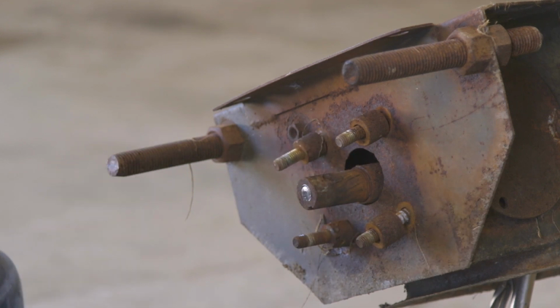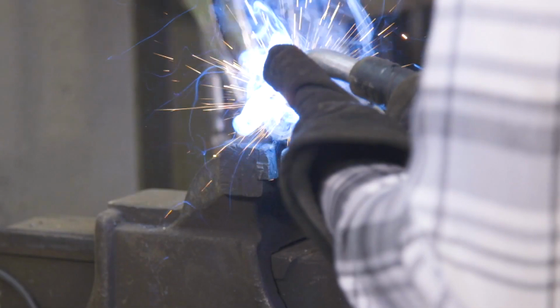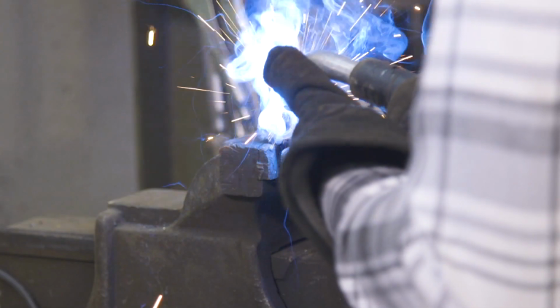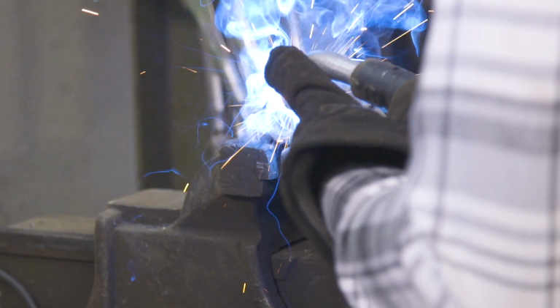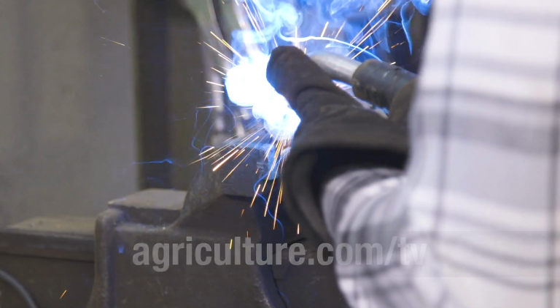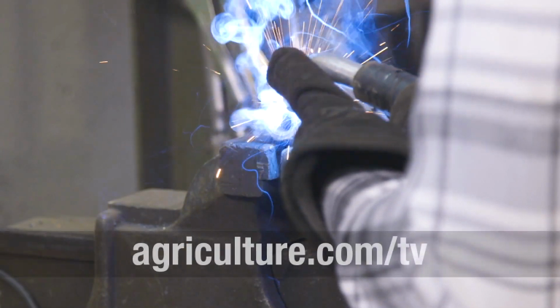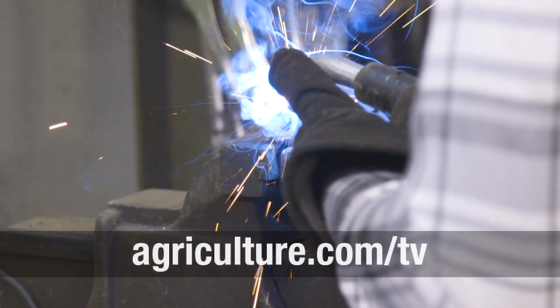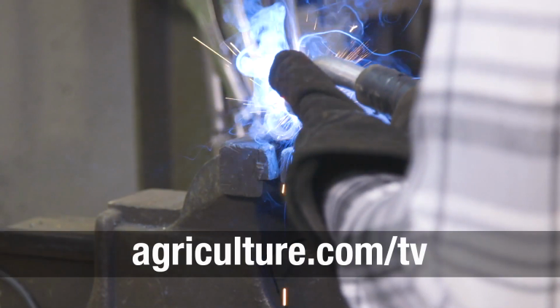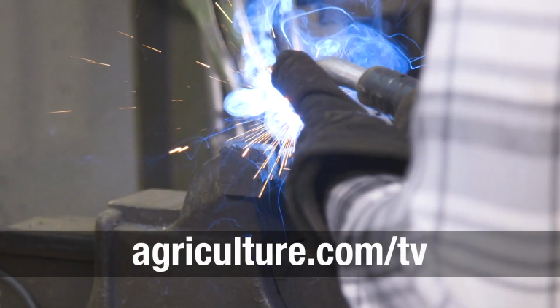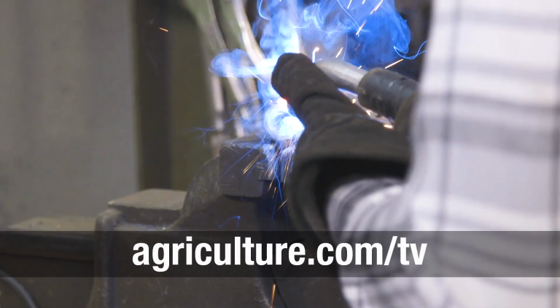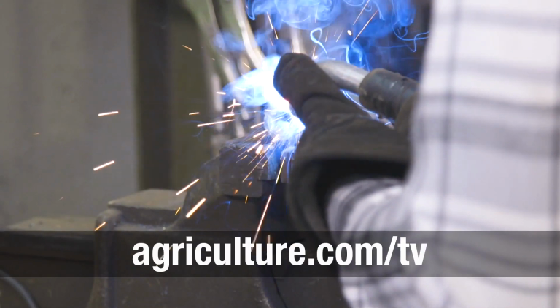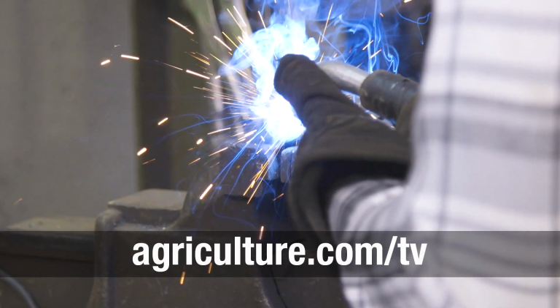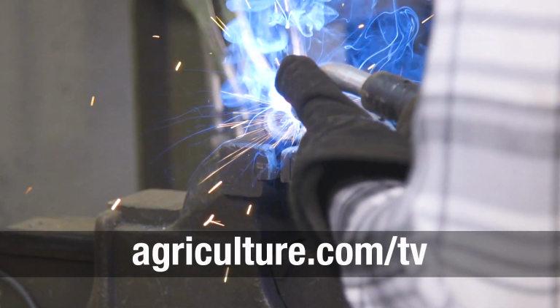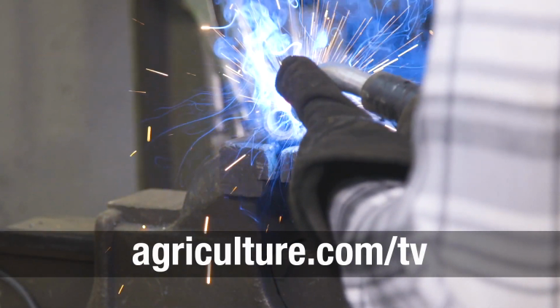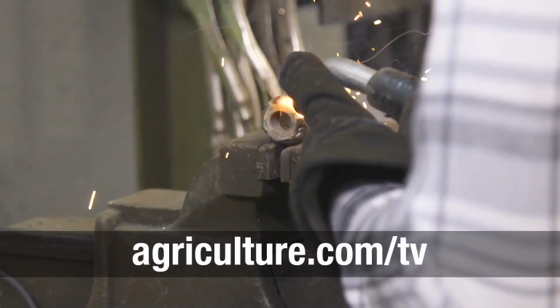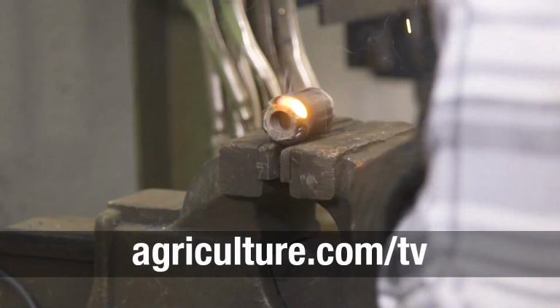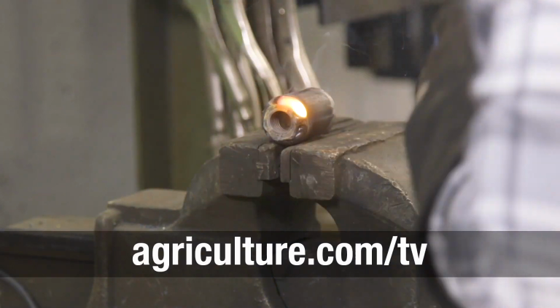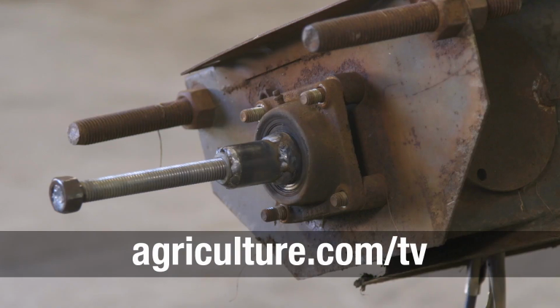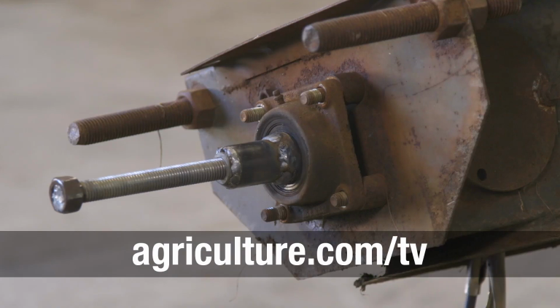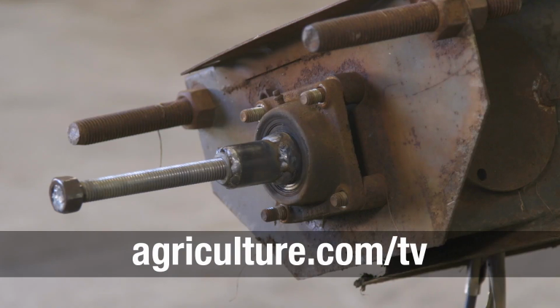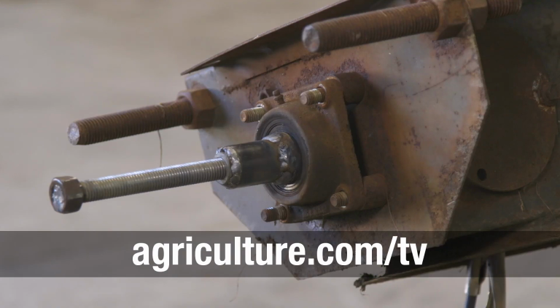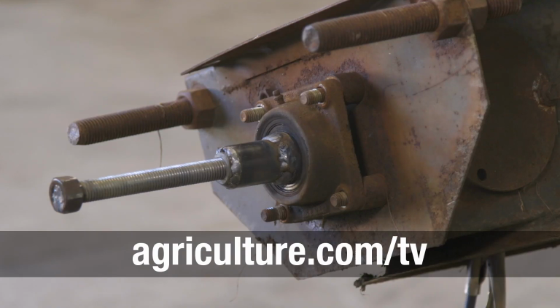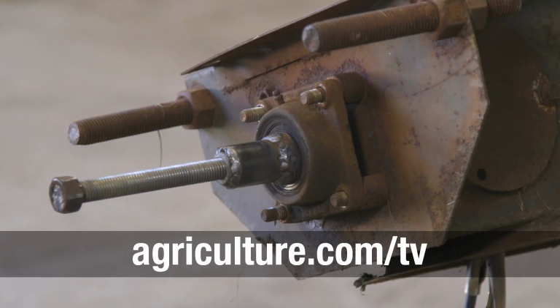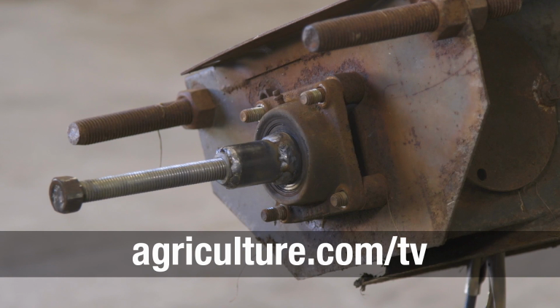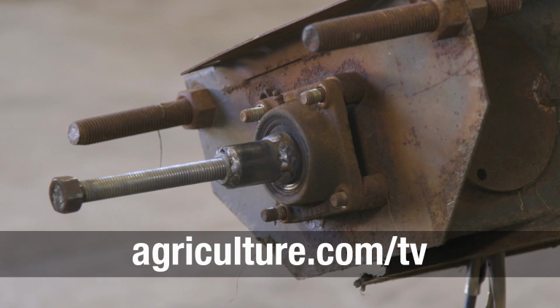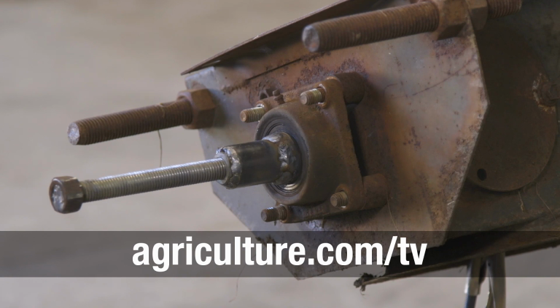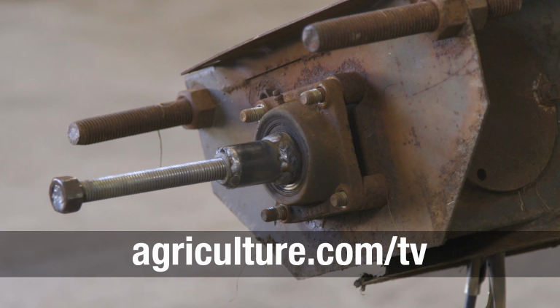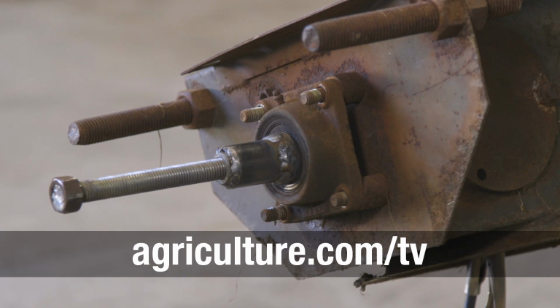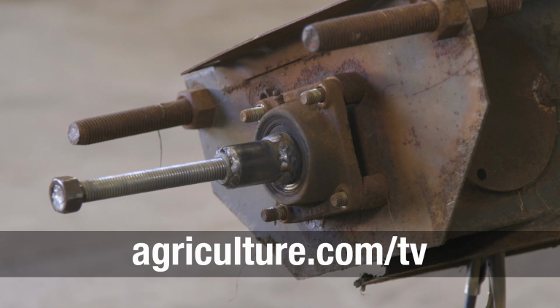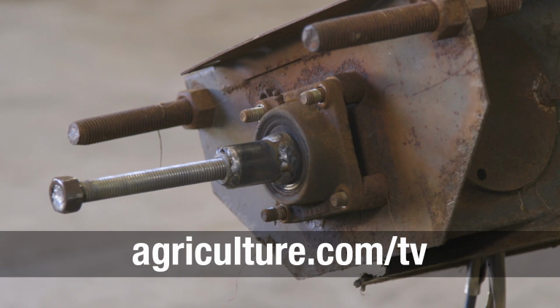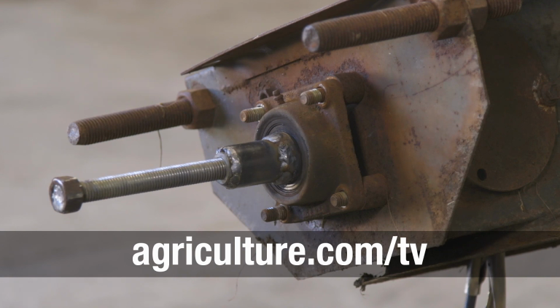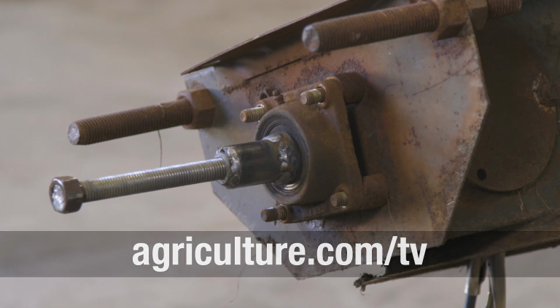For more about this idea and other farmer inventions, go to agriculture.com slash TV.